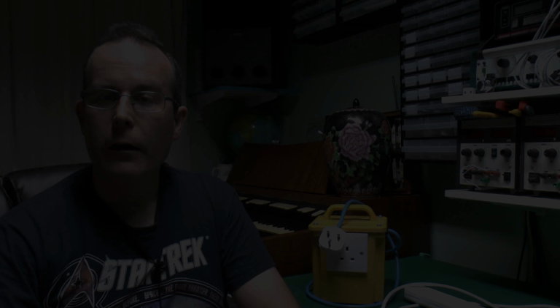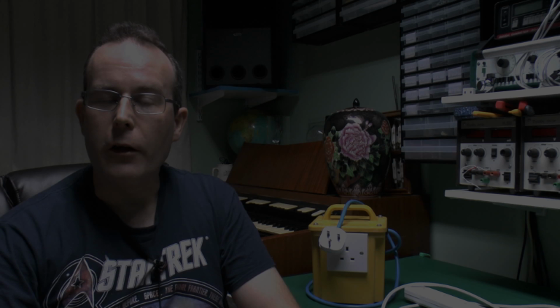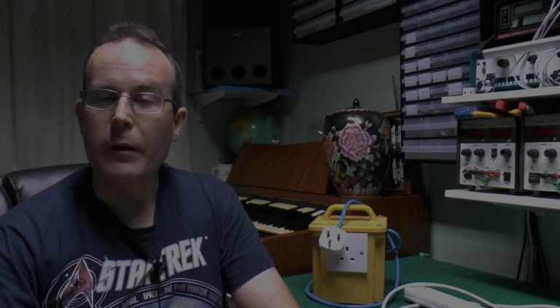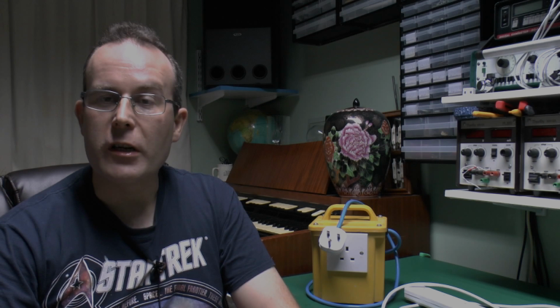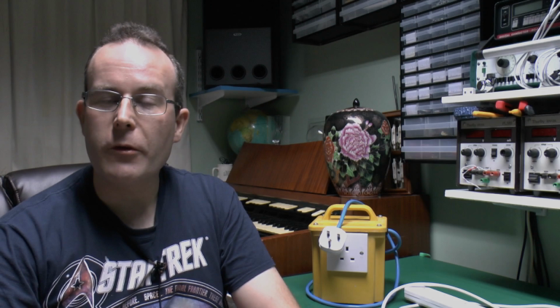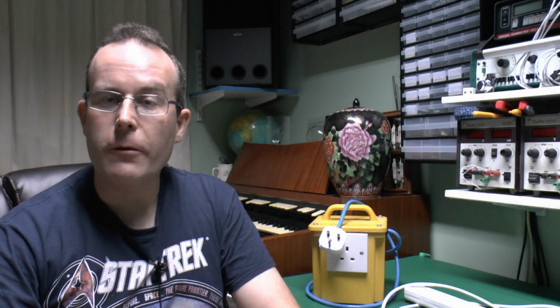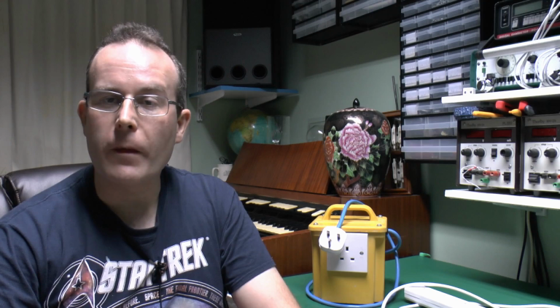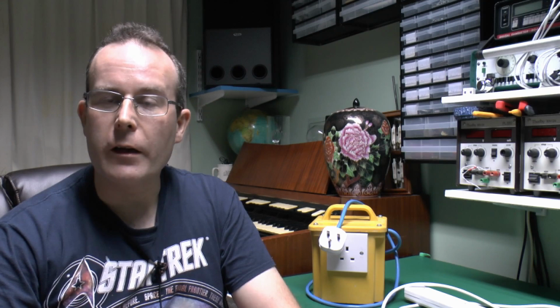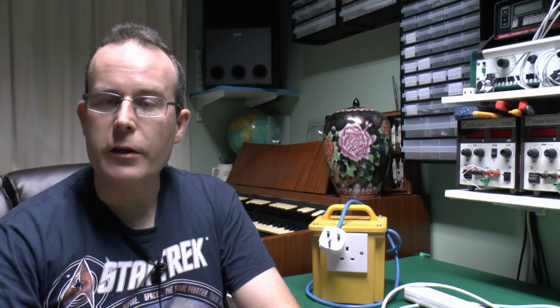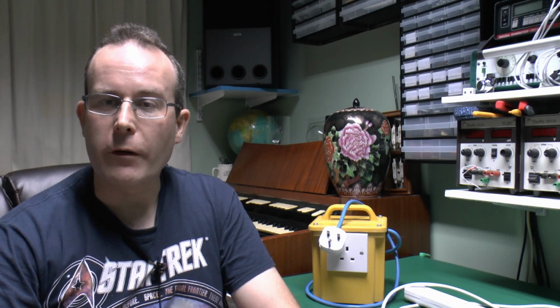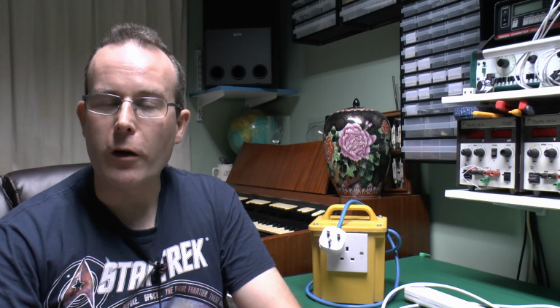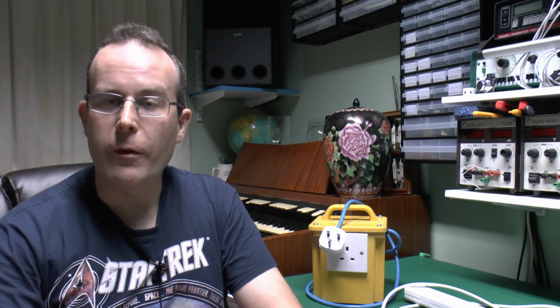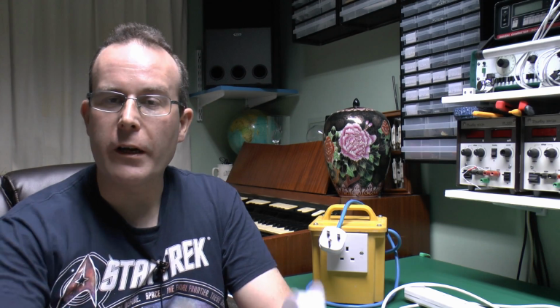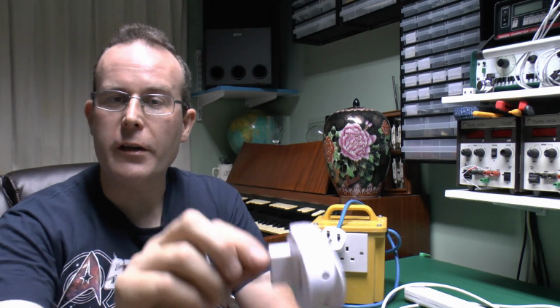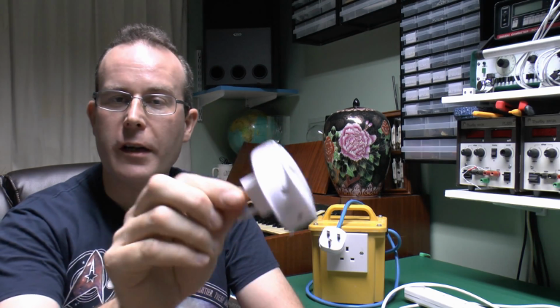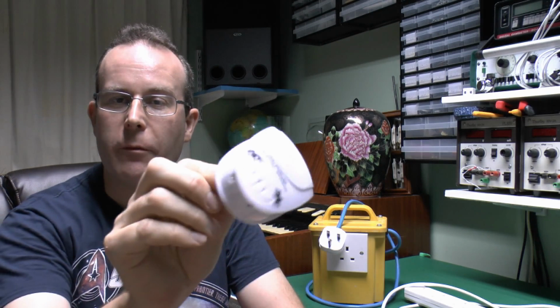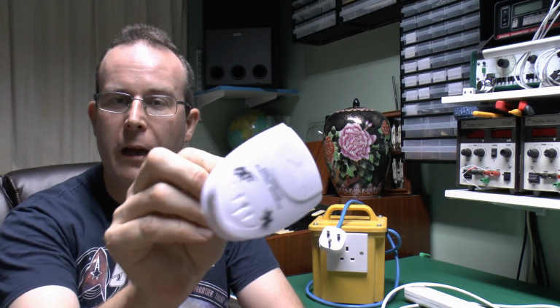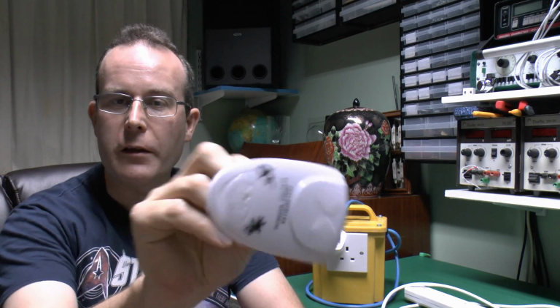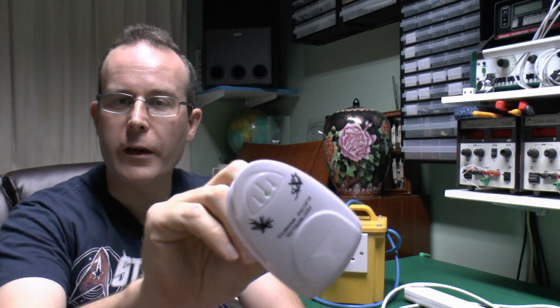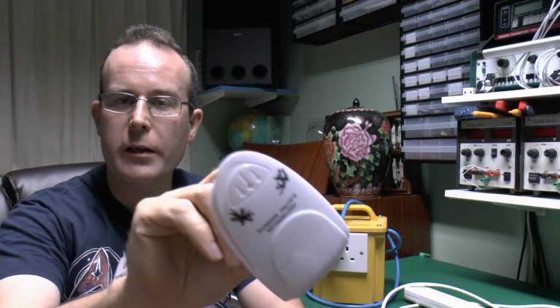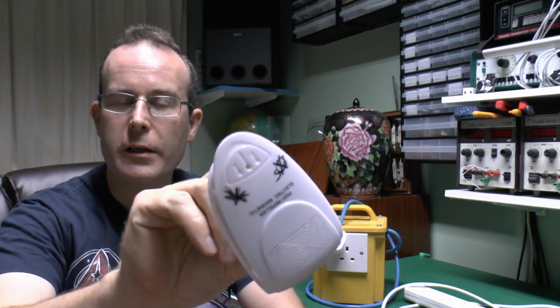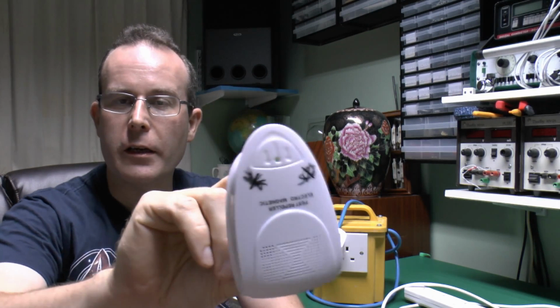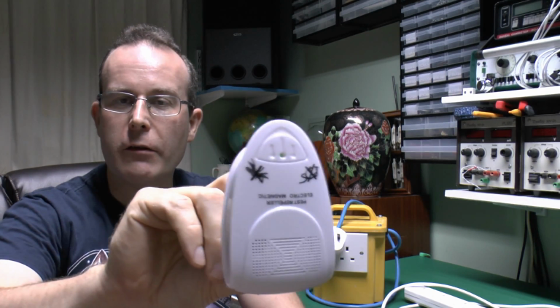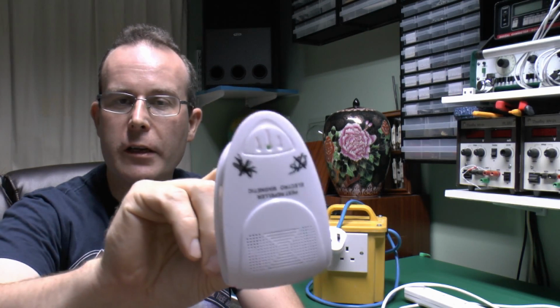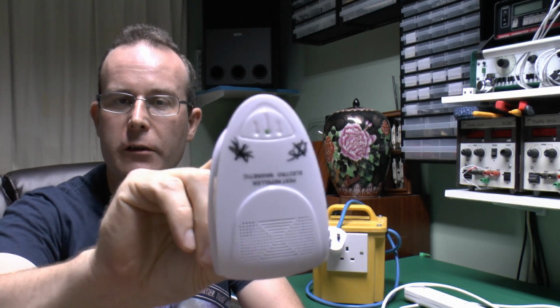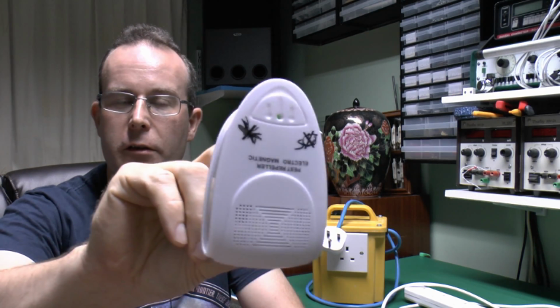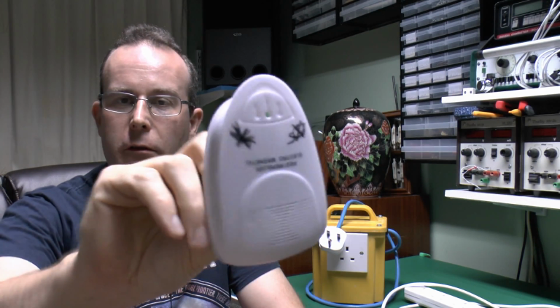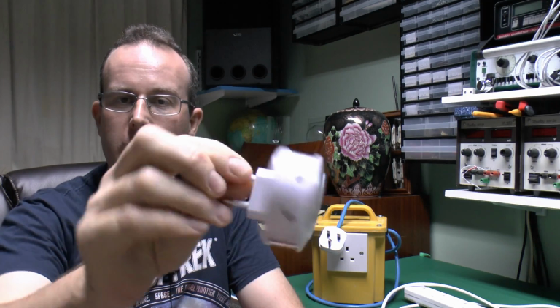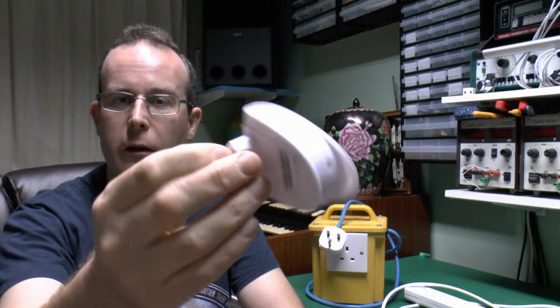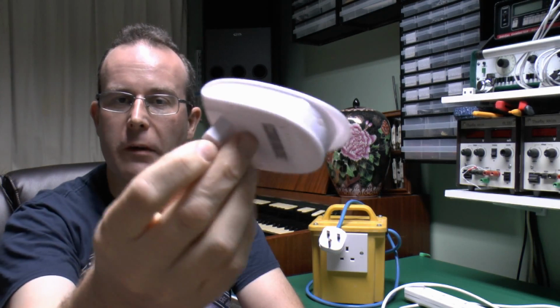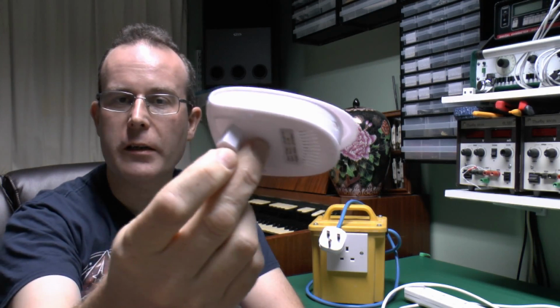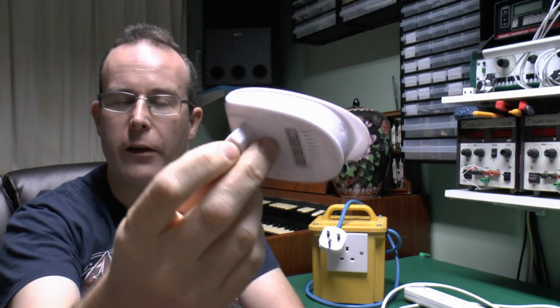Hello, I'm JW. Just a quick follow up on that Insect Repeller device. Here it is, just screwed the thing back together.